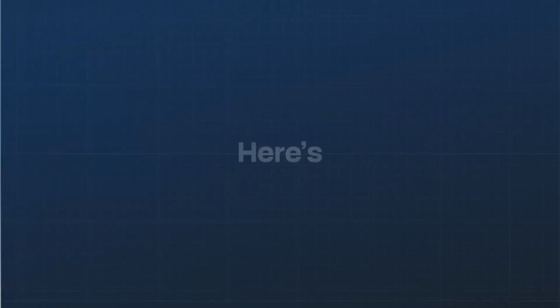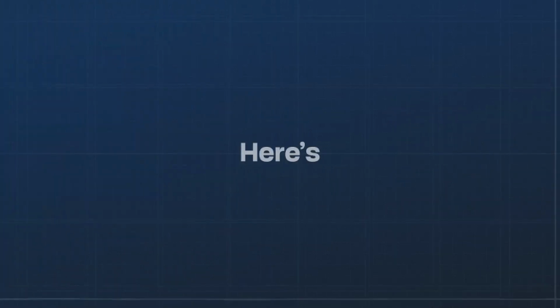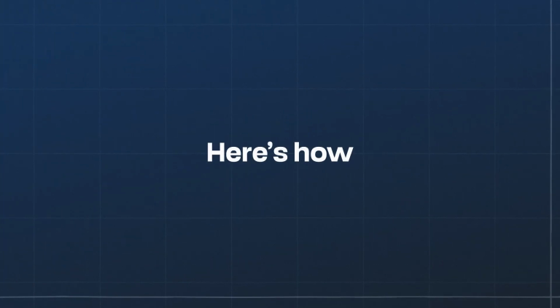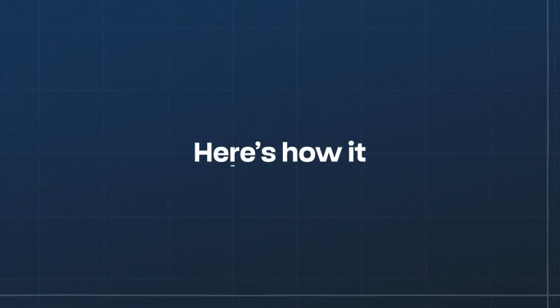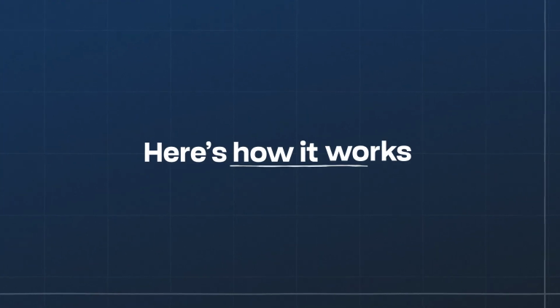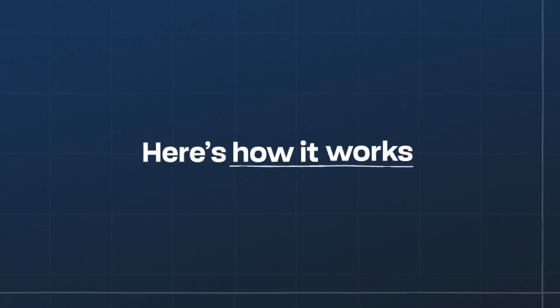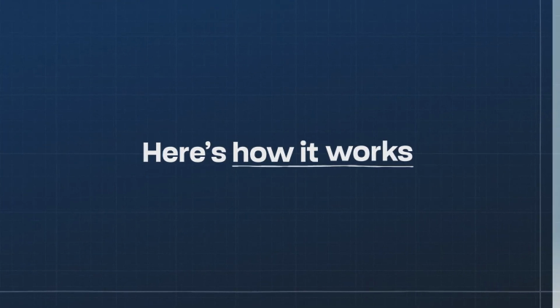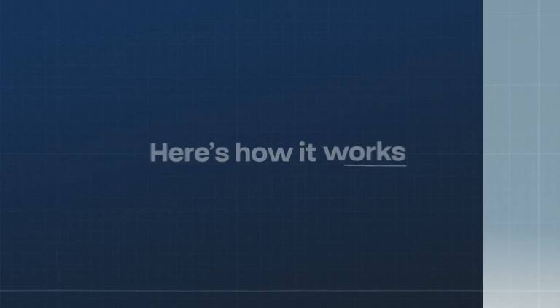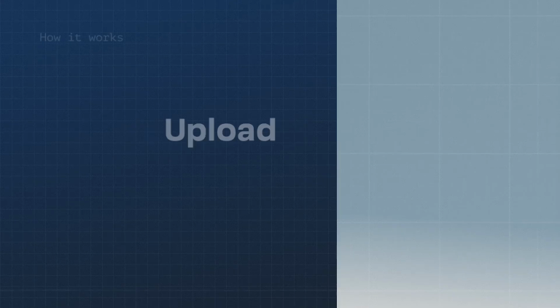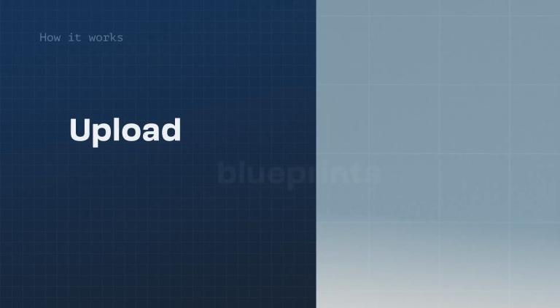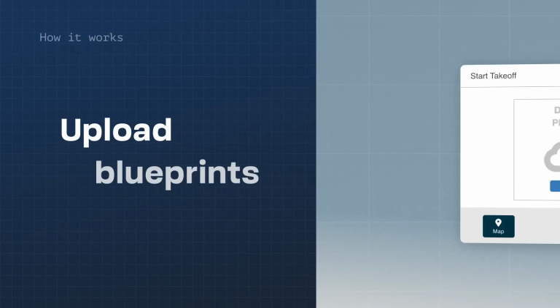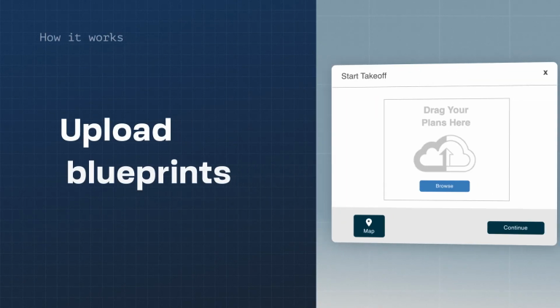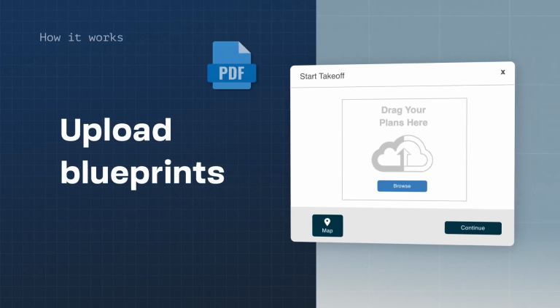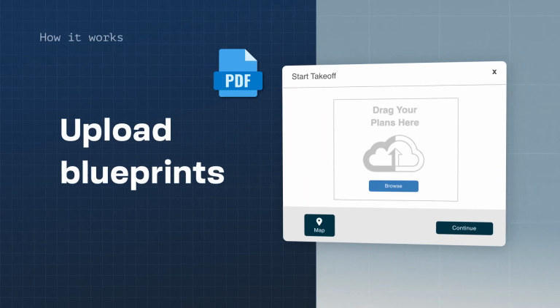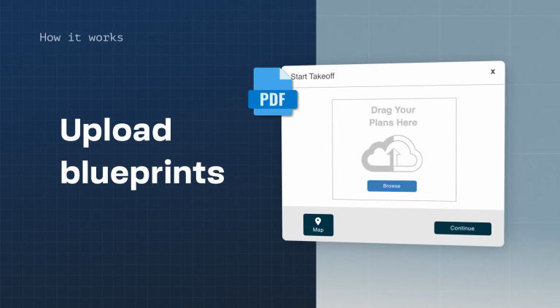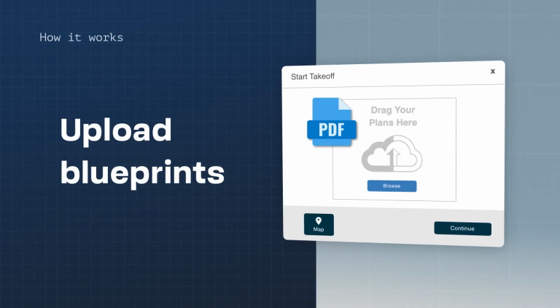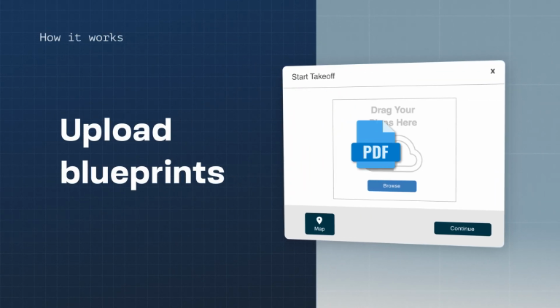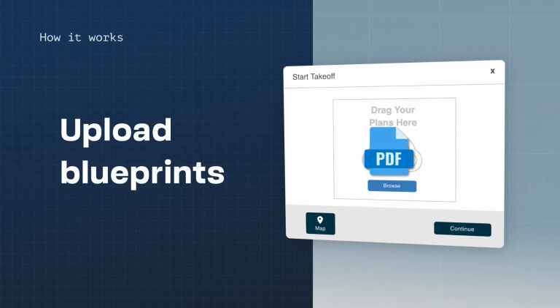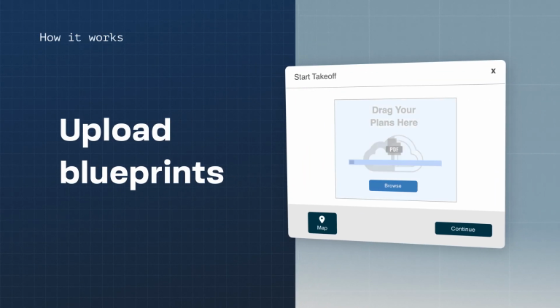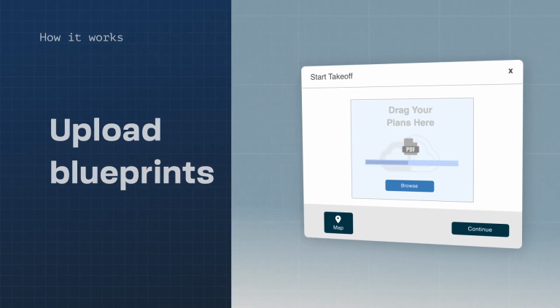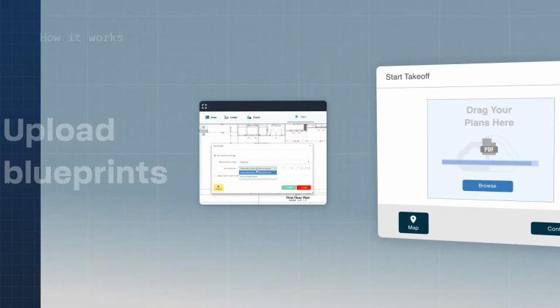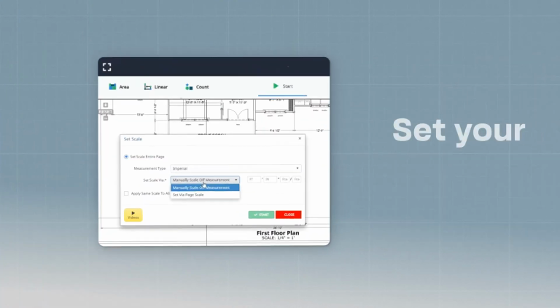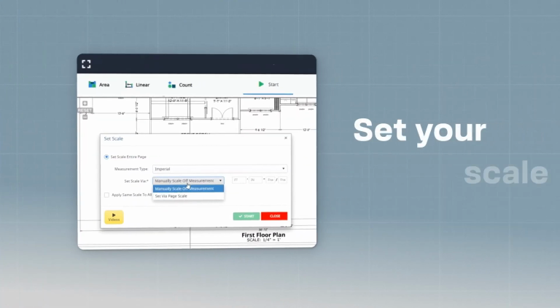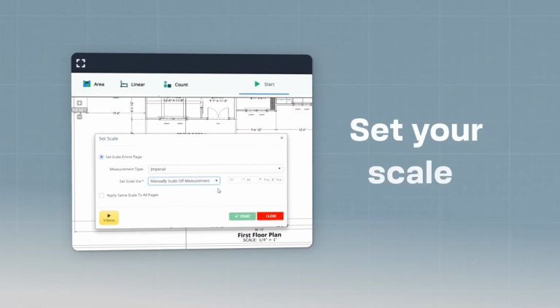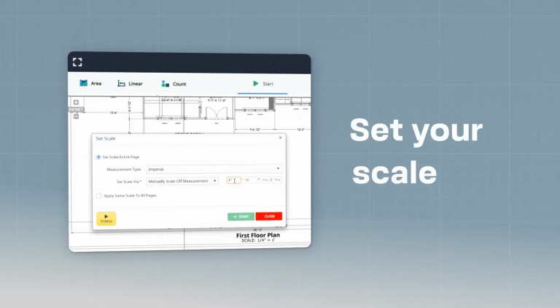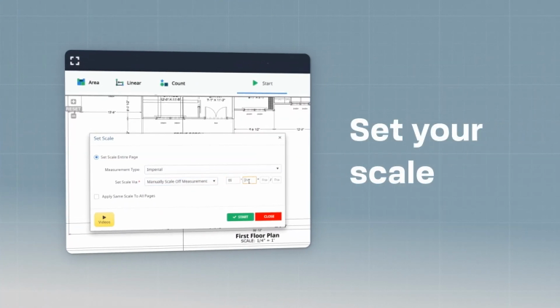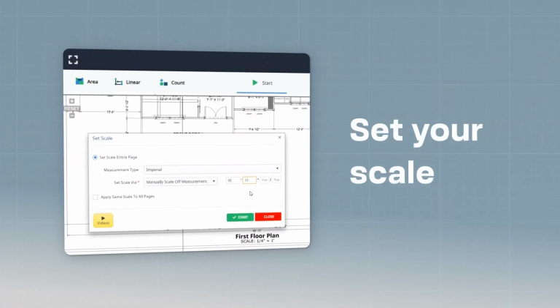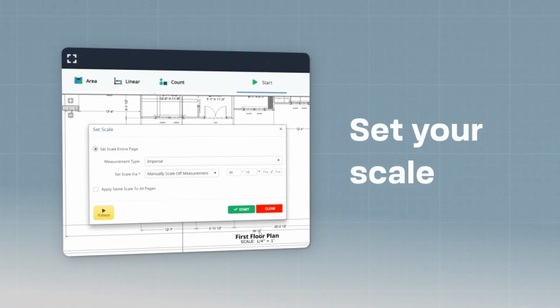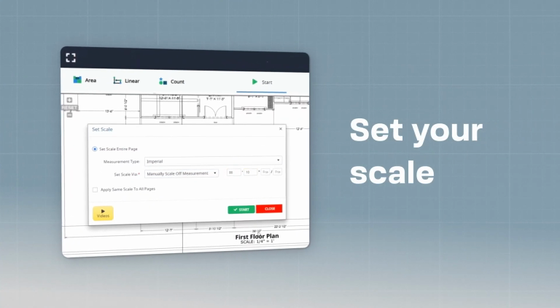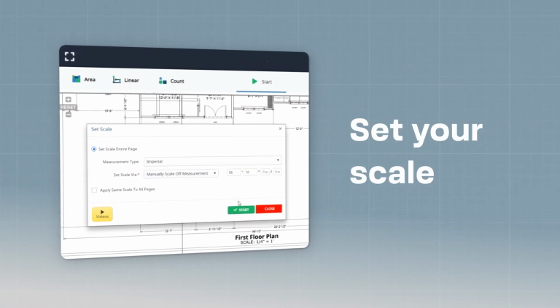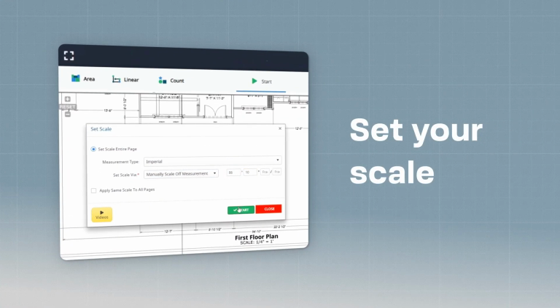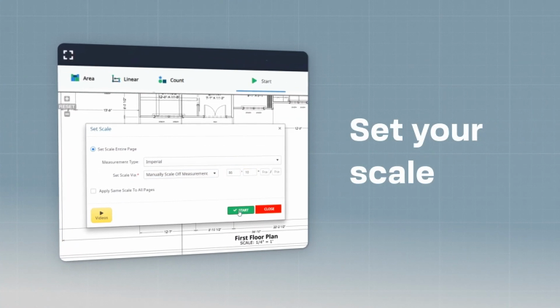Here's how it works. Just upload your digital blueprints, set your scale, and start tracing.